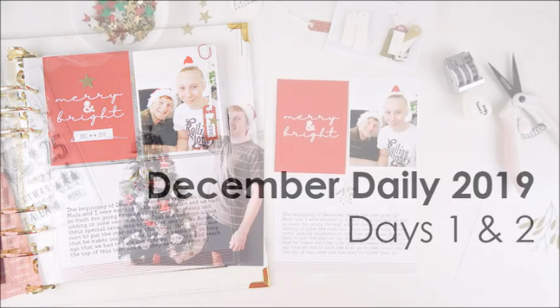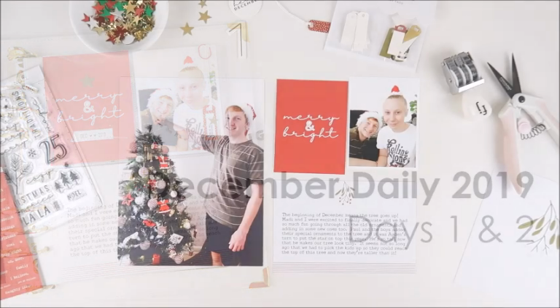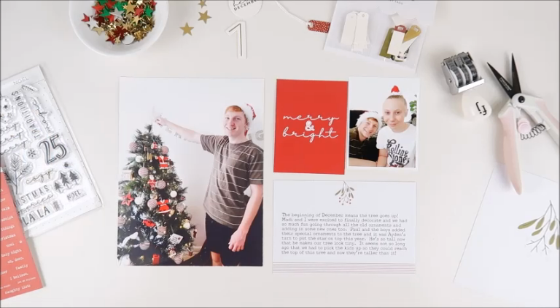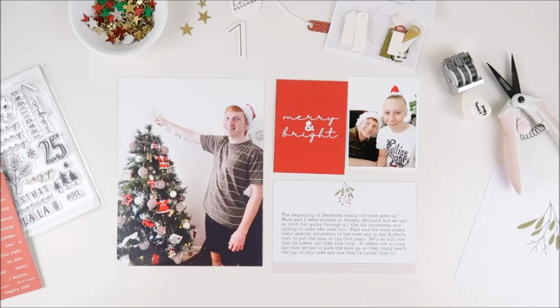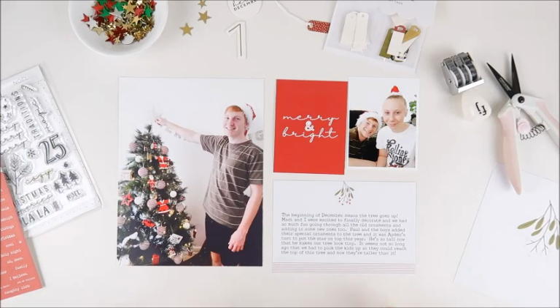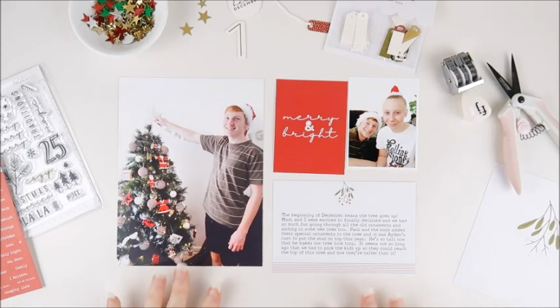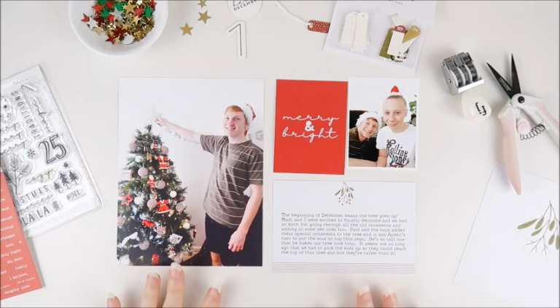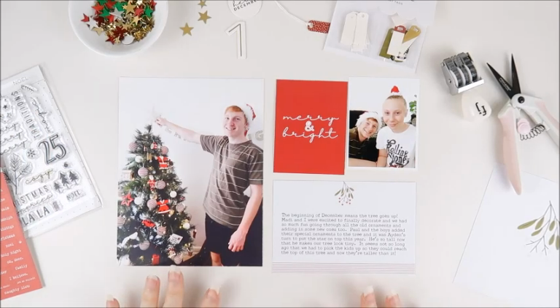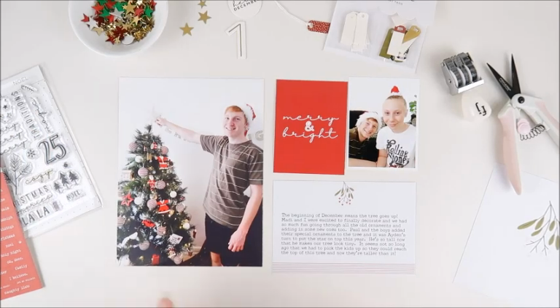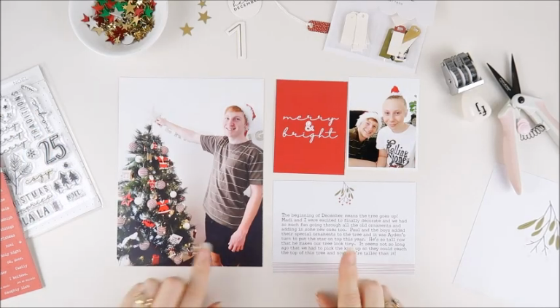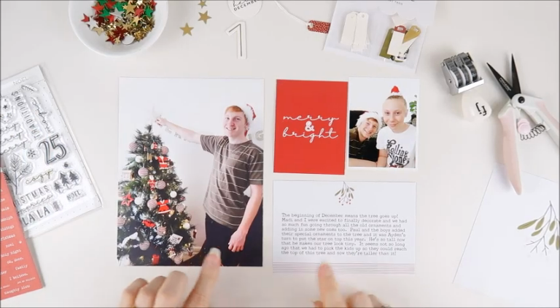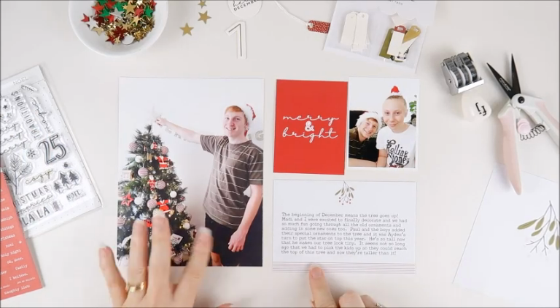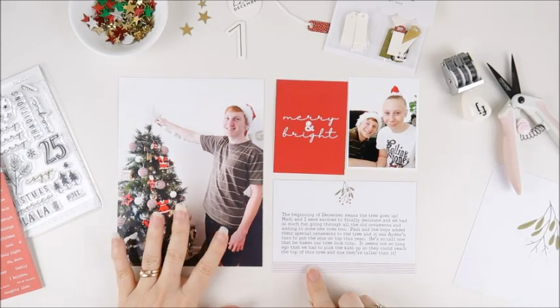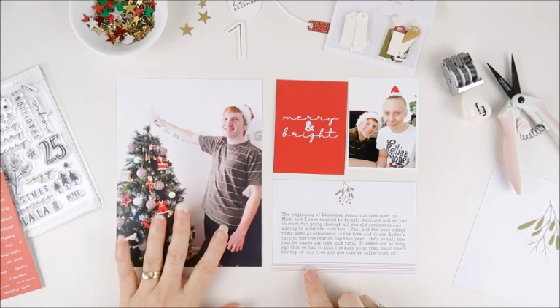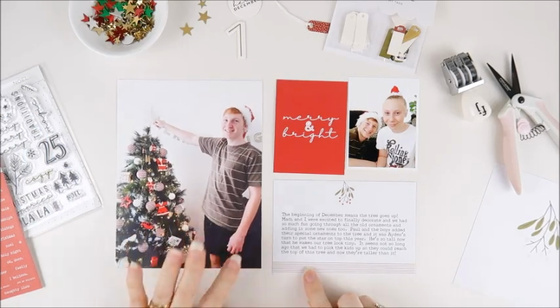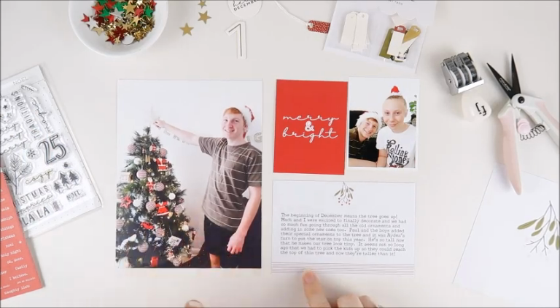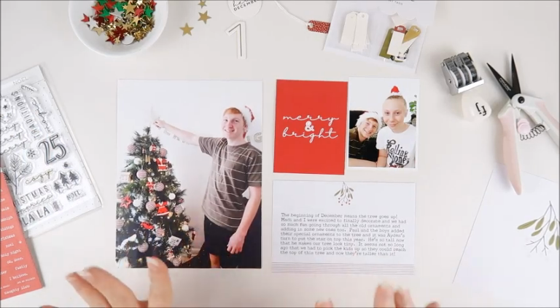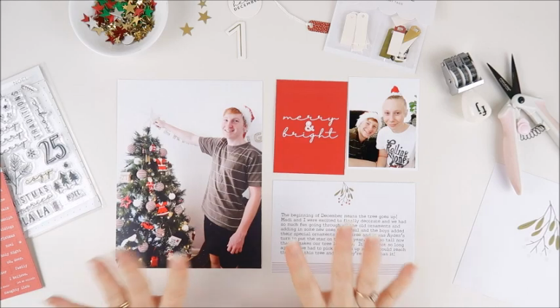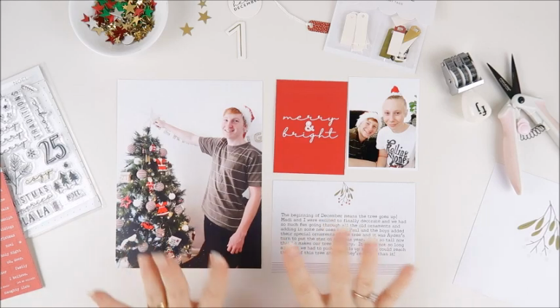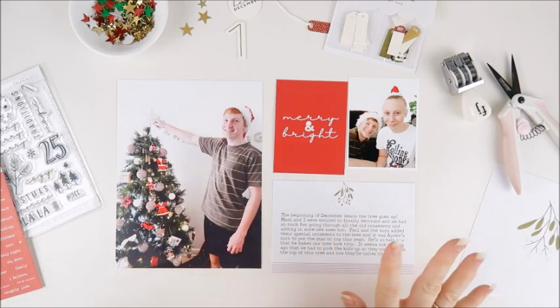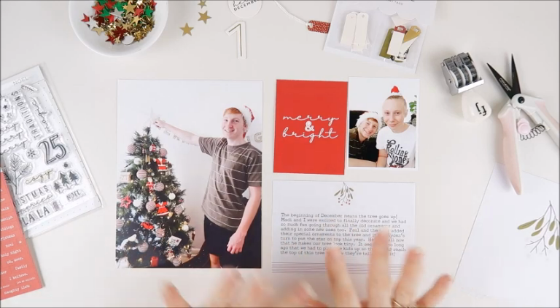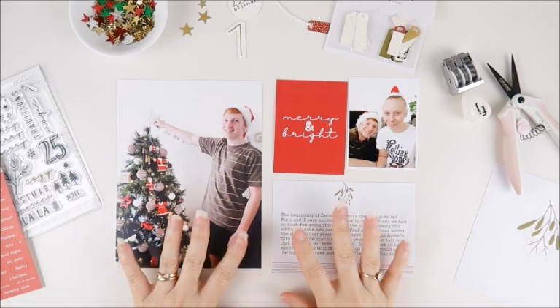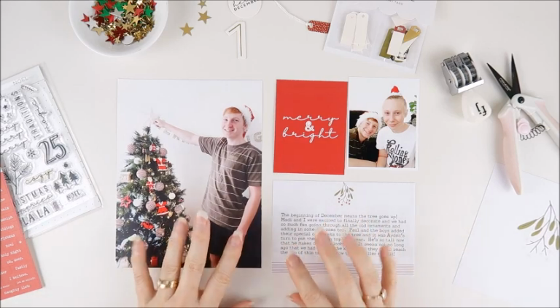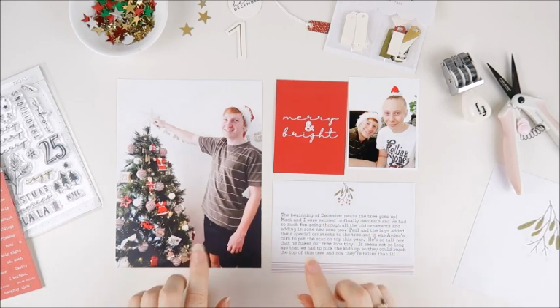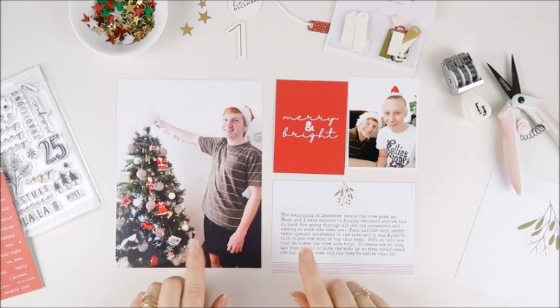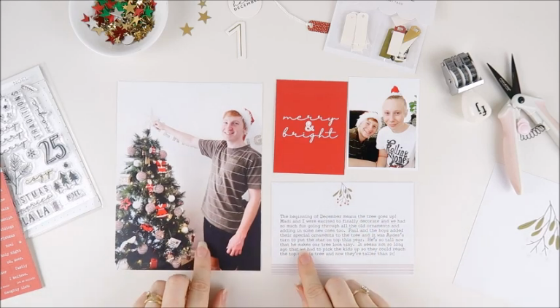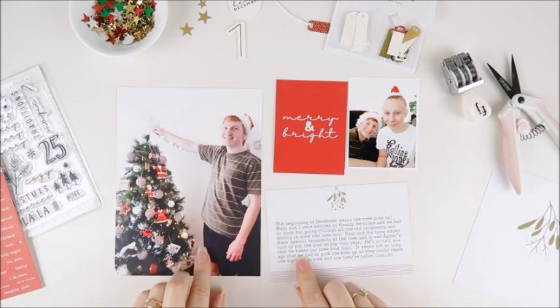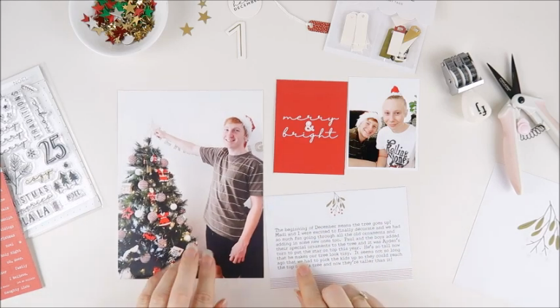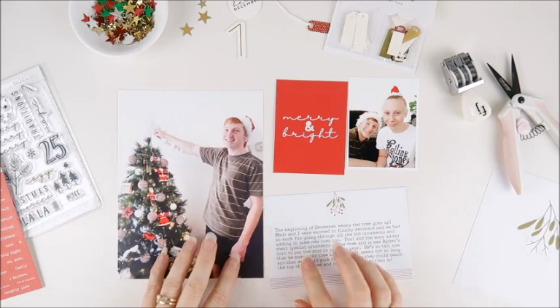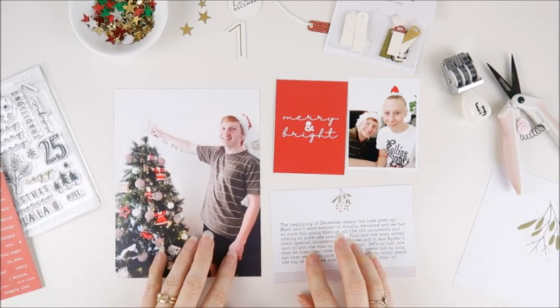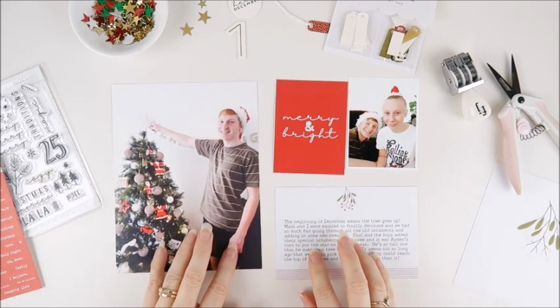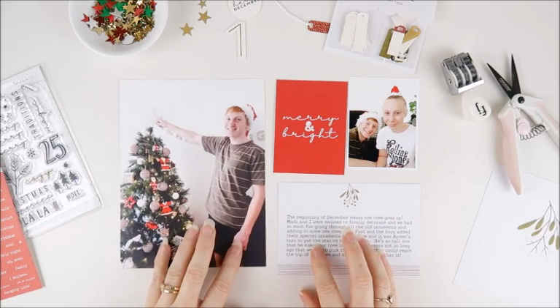Hey everyone, Sheree here. Today I wanted to share with you my days one and two of my 2019 December album.